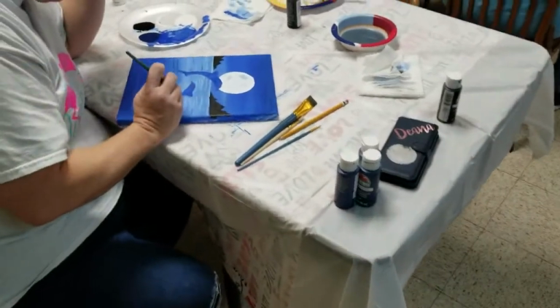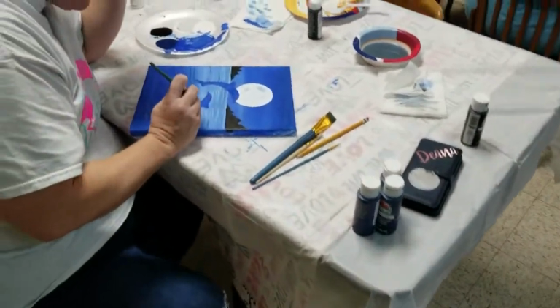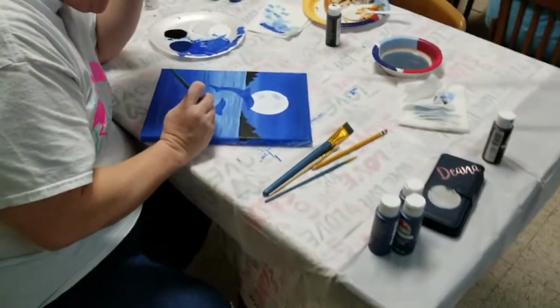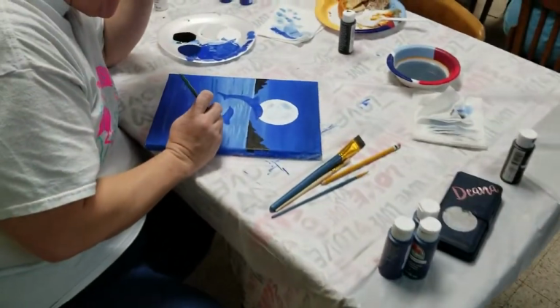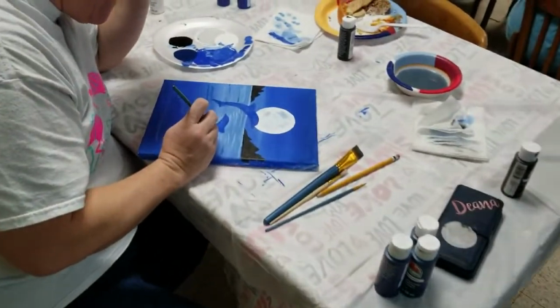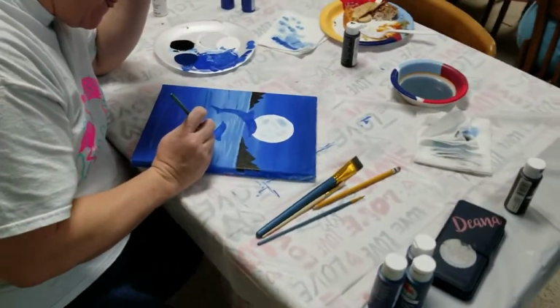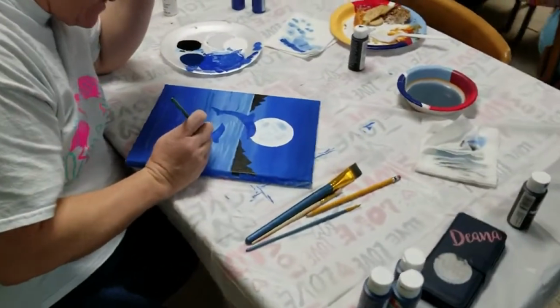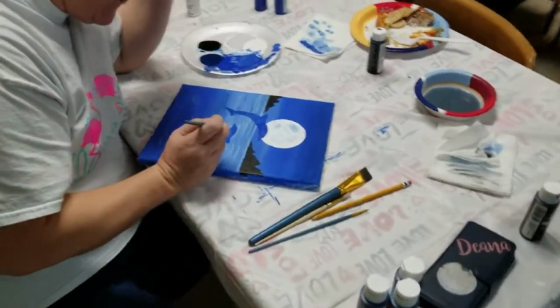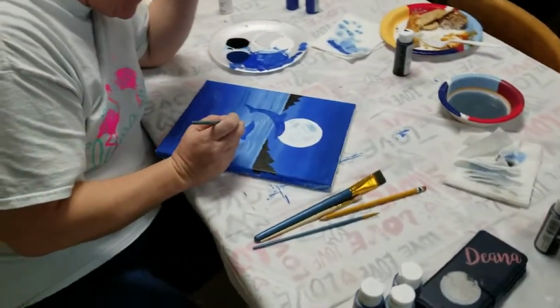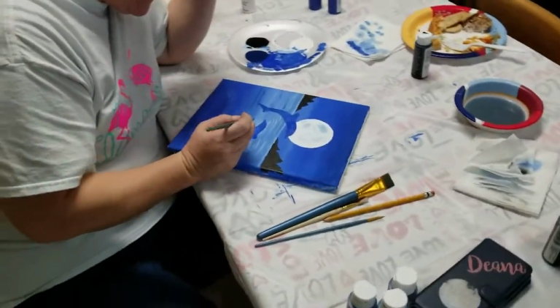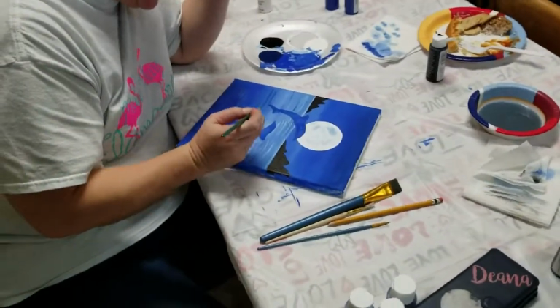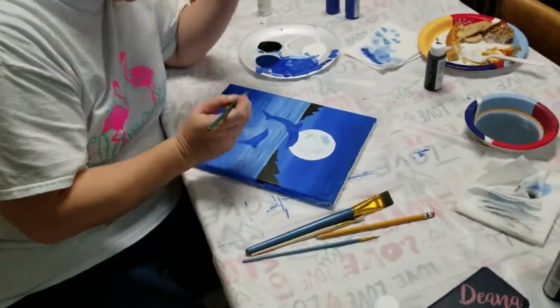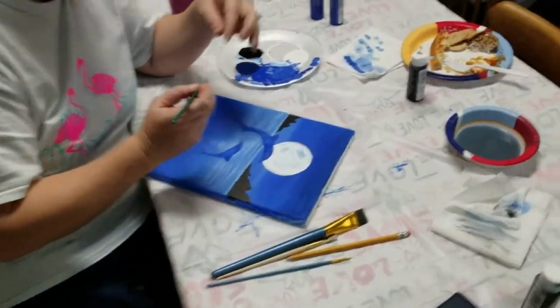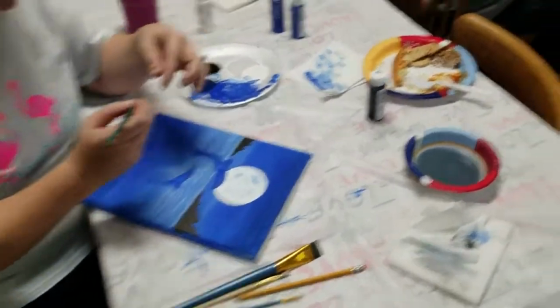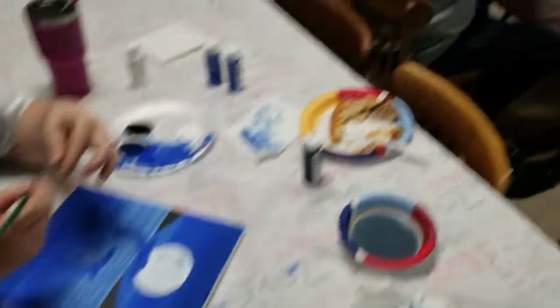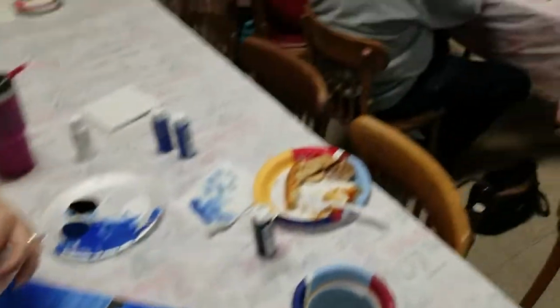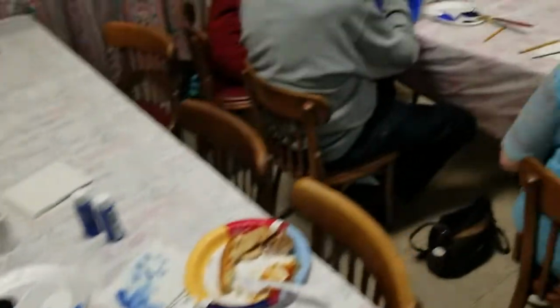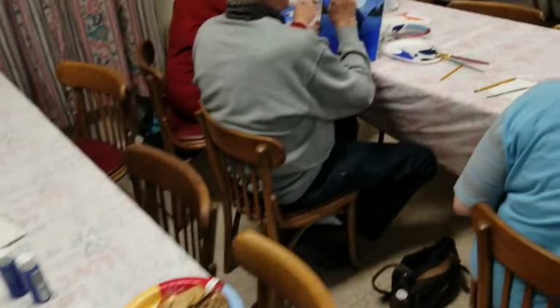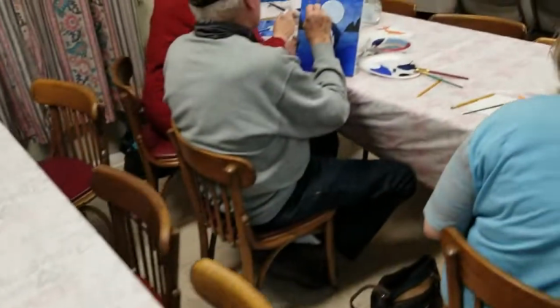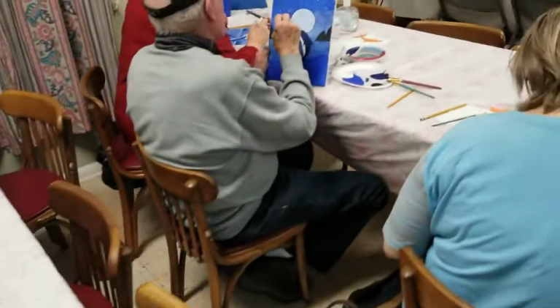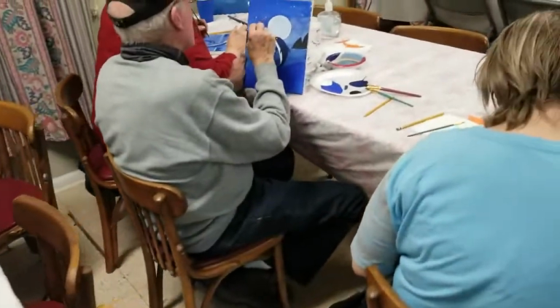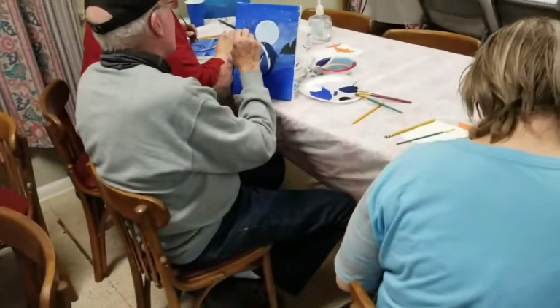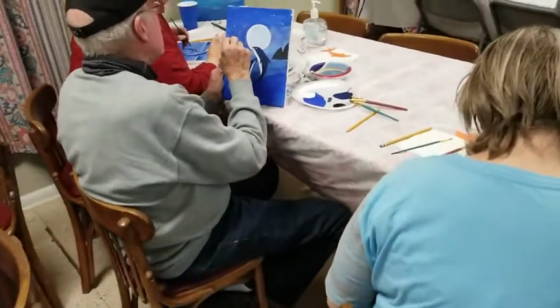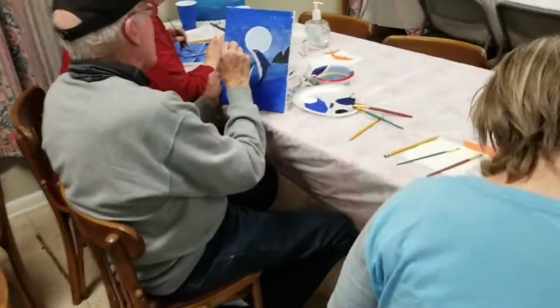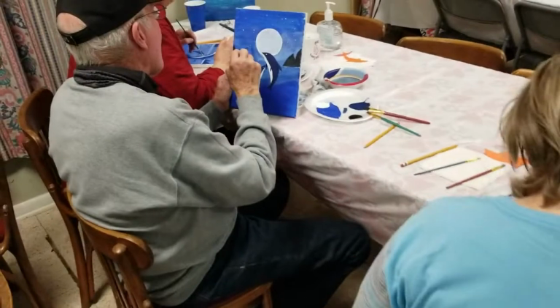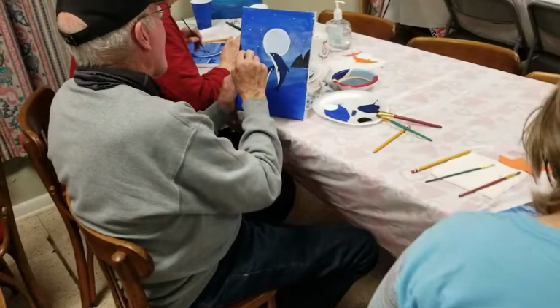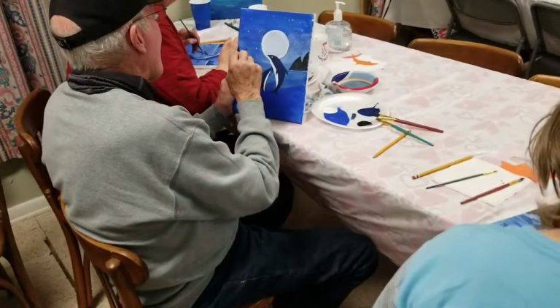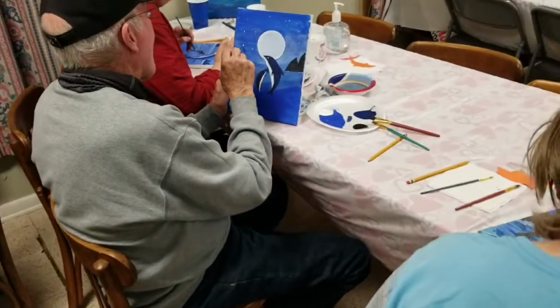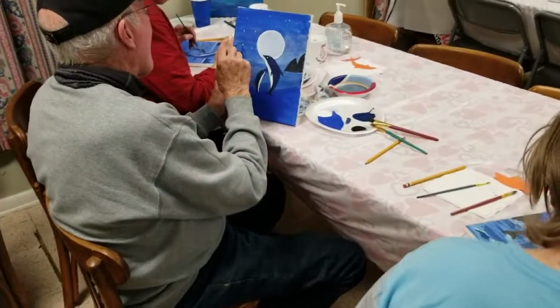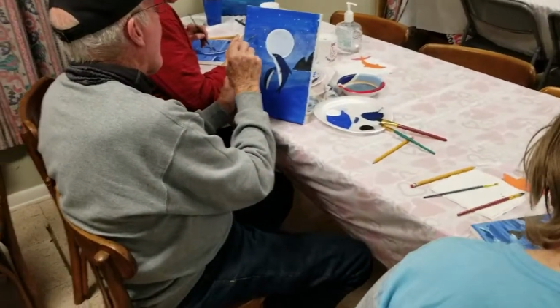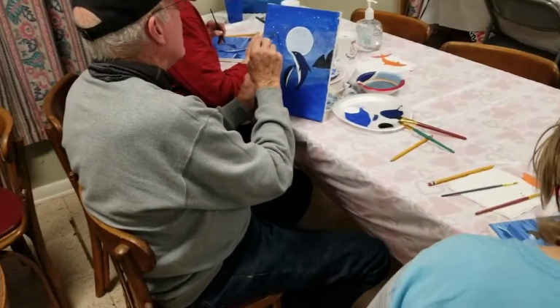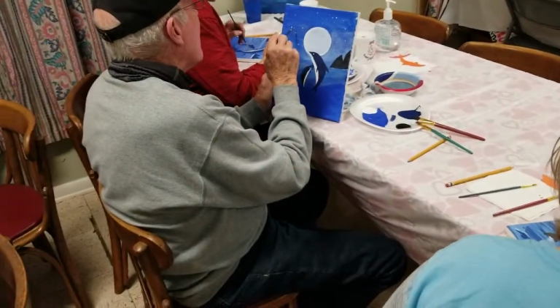Can I just make them all black with an eye — like an all-black dolphin? Sure, it's your dolphin. You can do whatever you want with them.